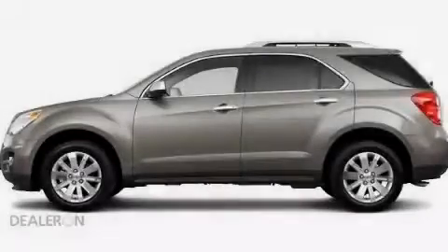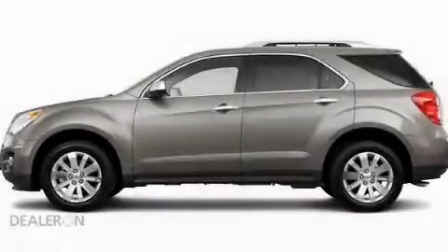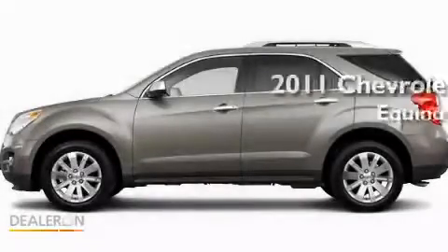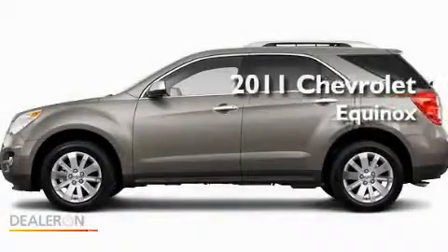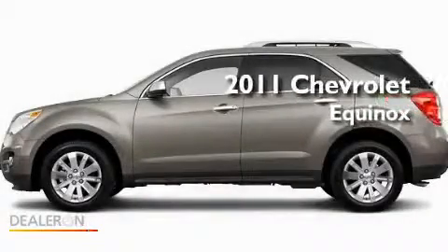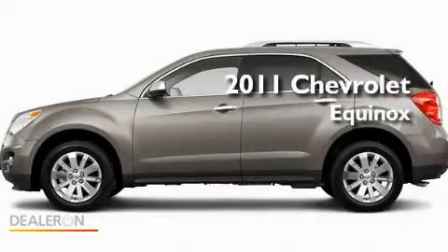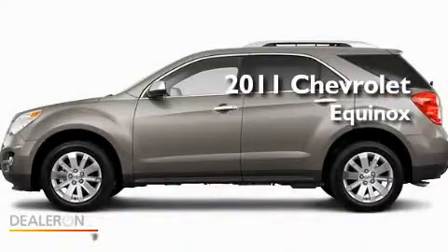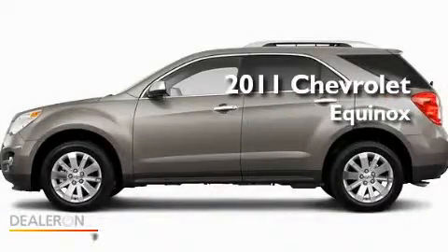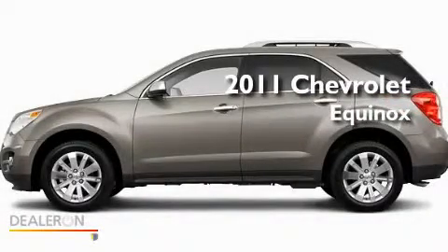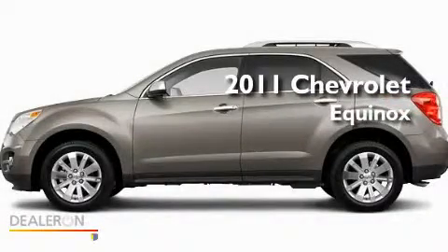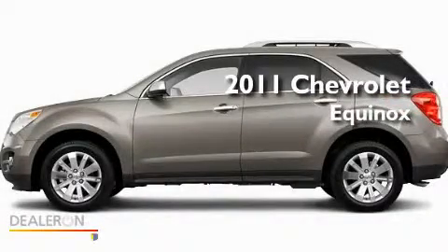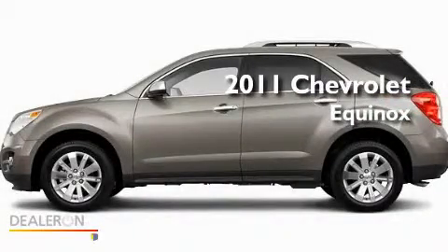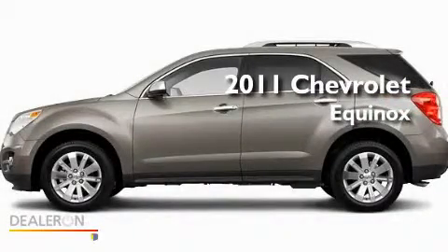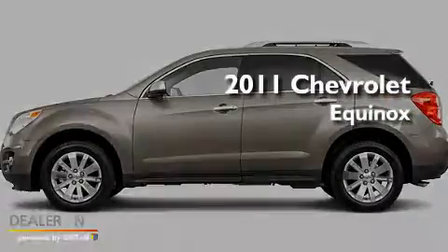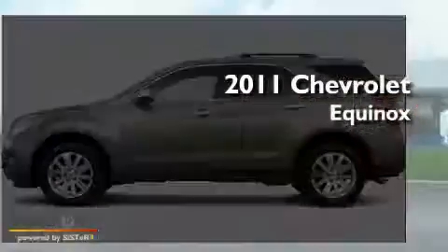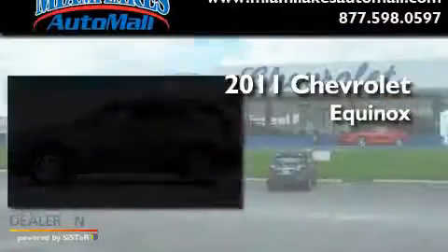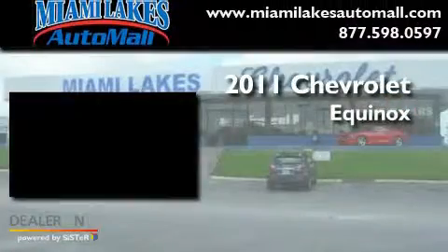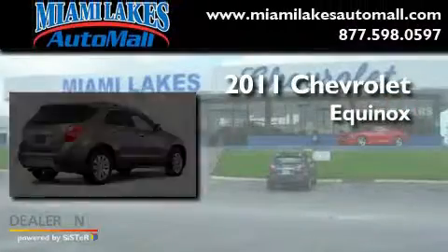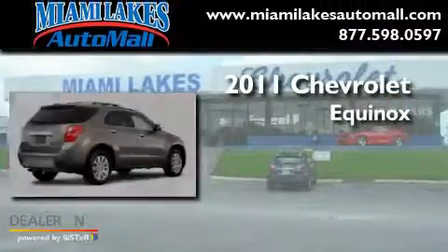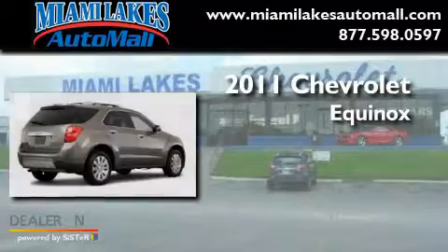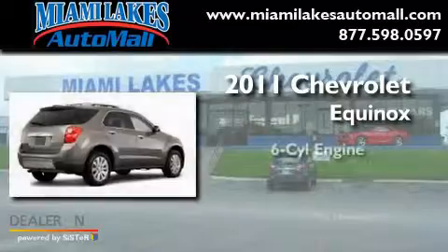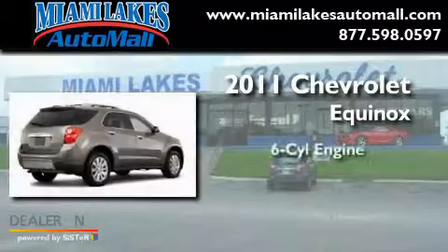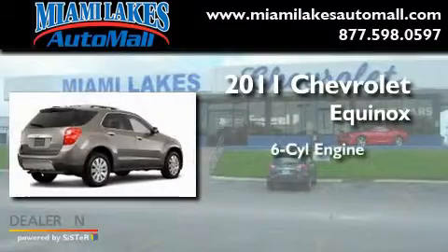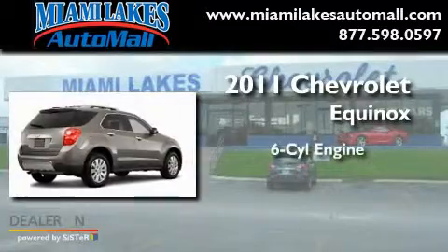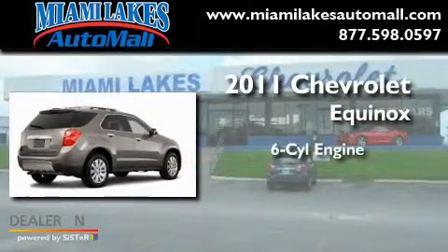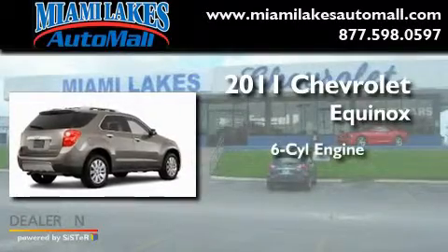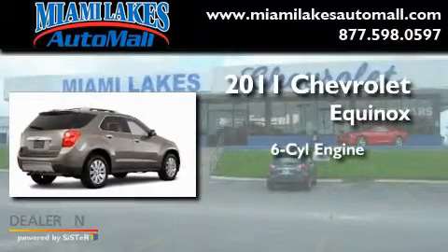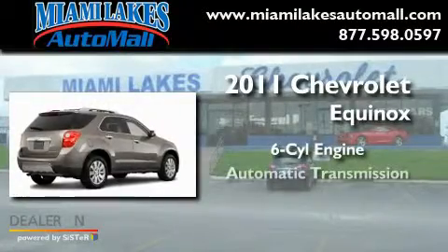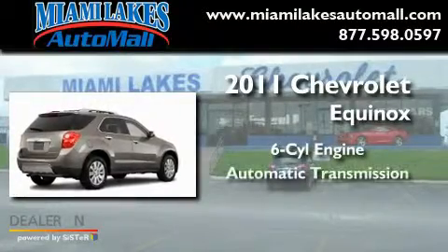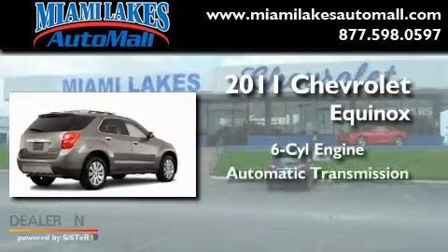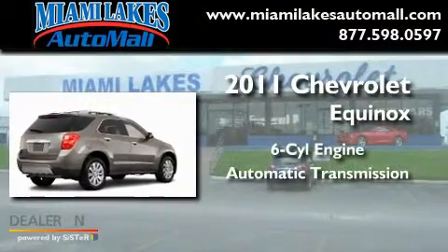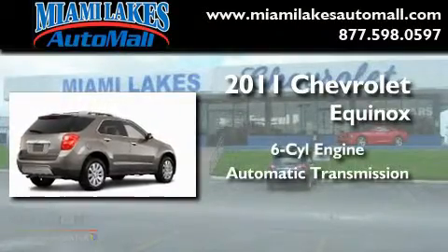This is a brand new 2011 Chevrolet Equinox. It has a six-cylinder engine and an automatic transmission.